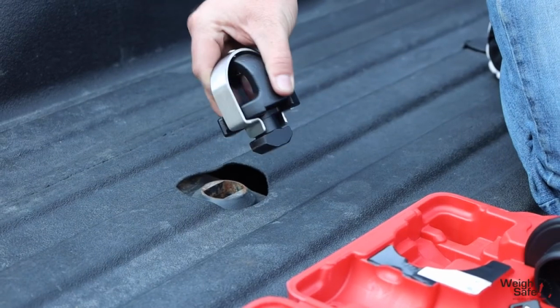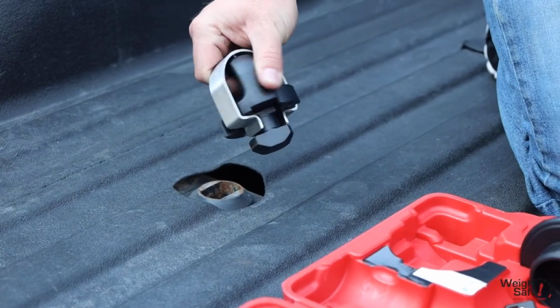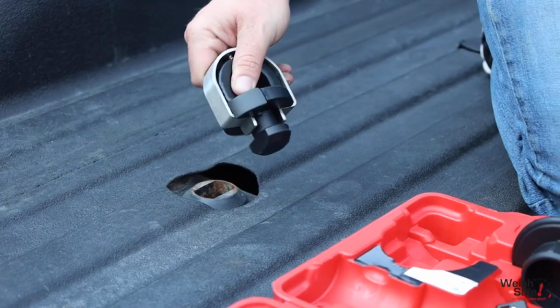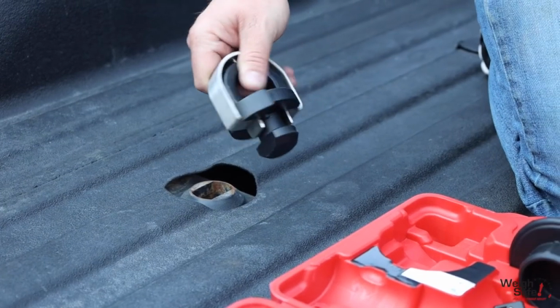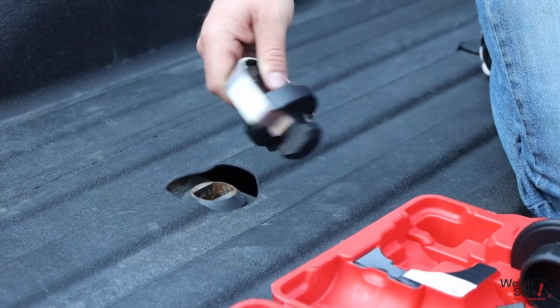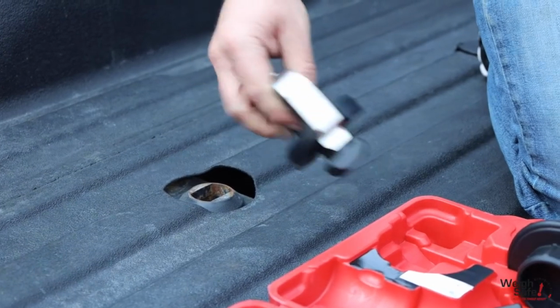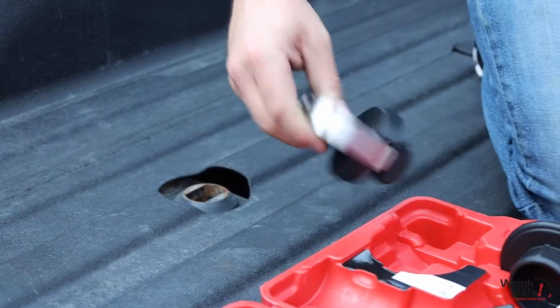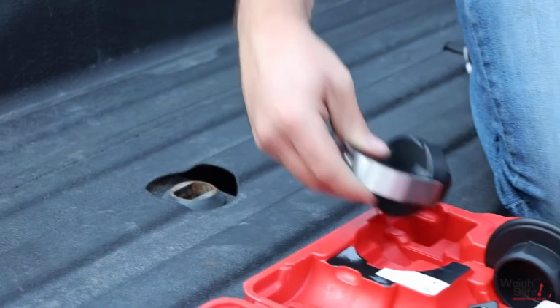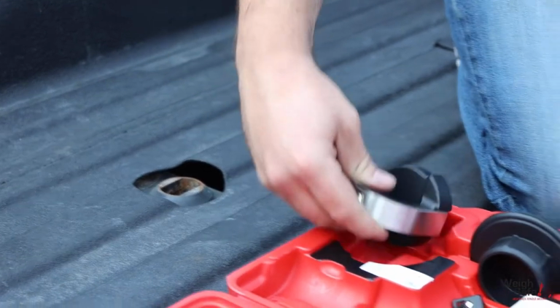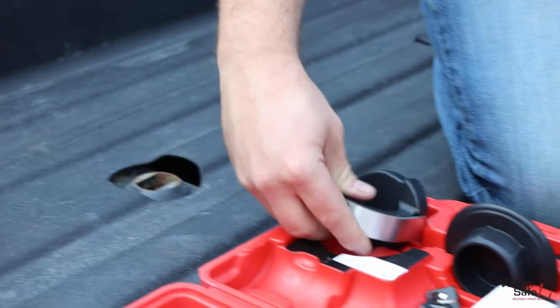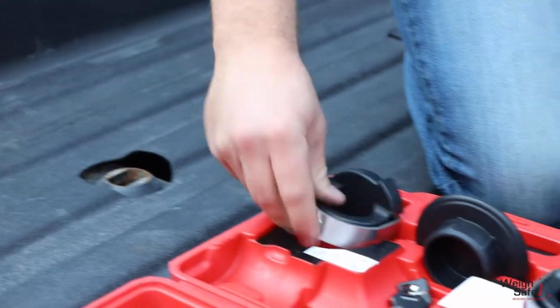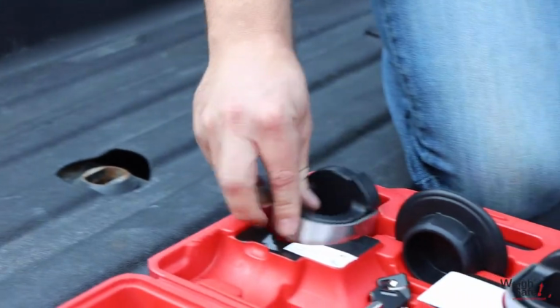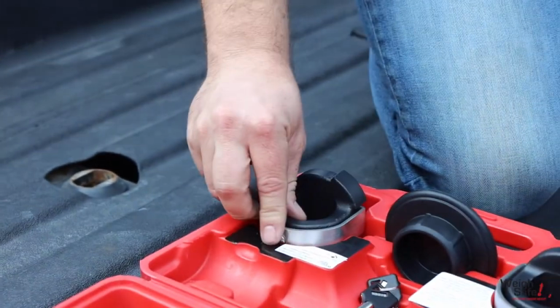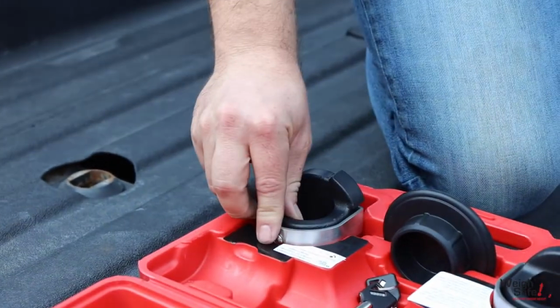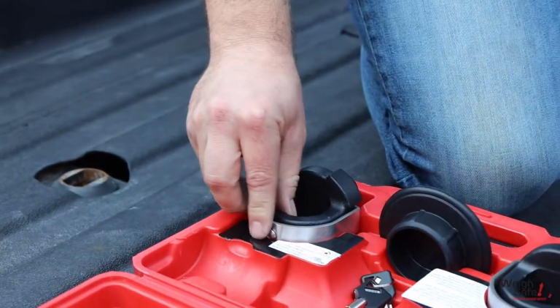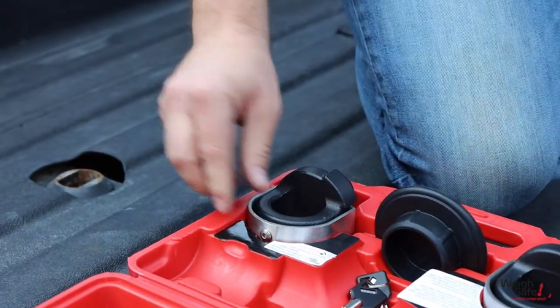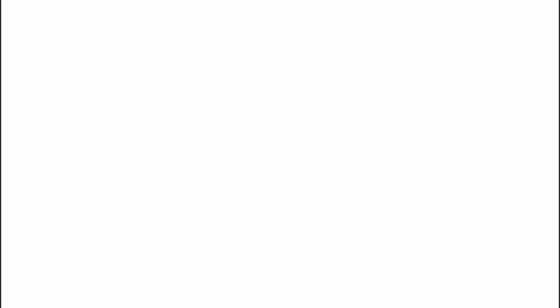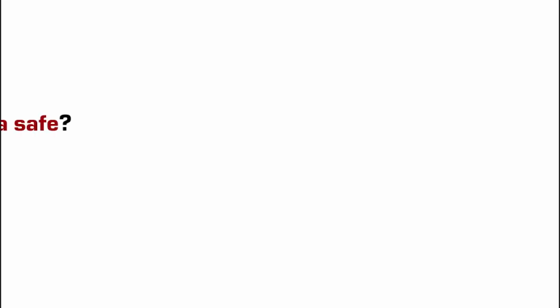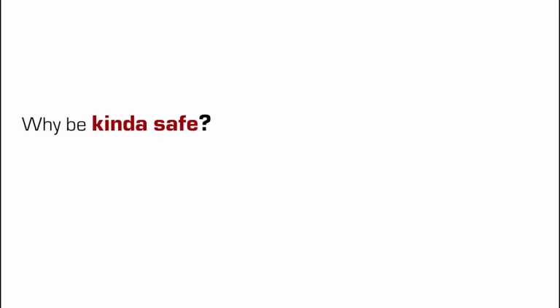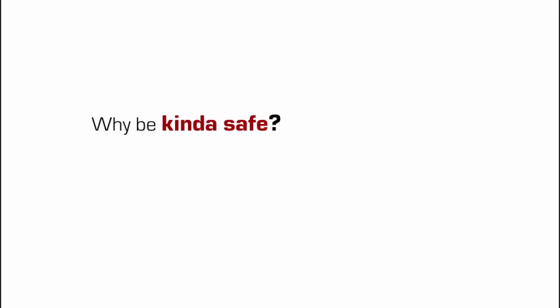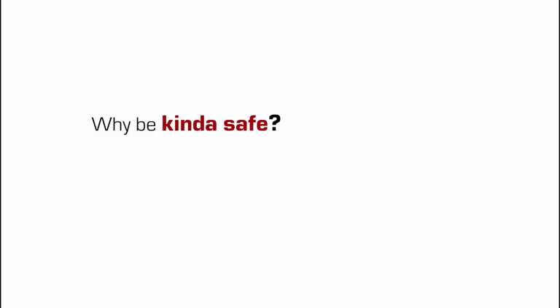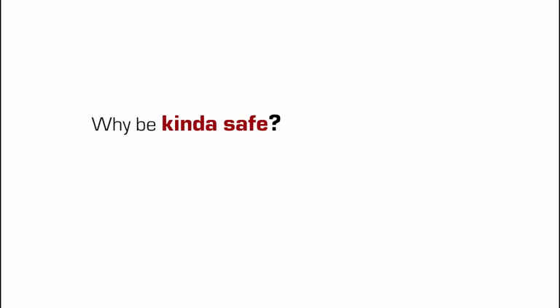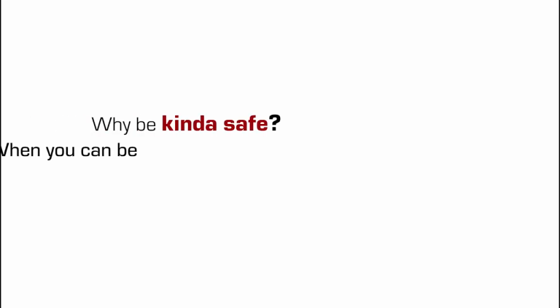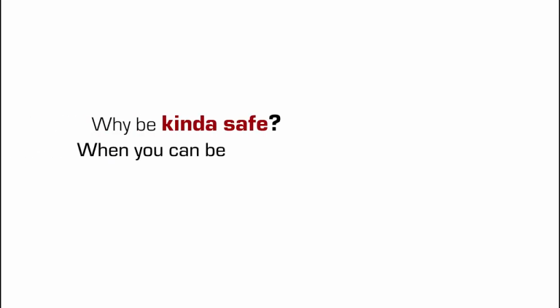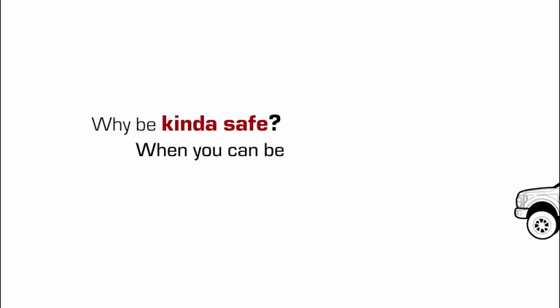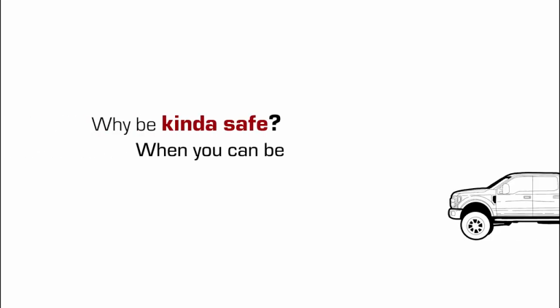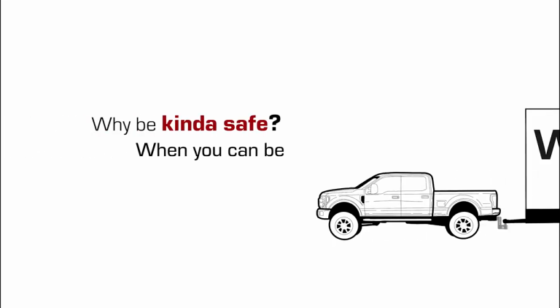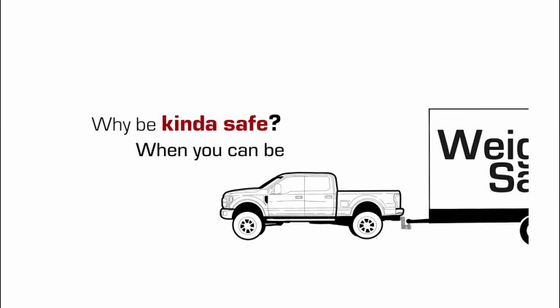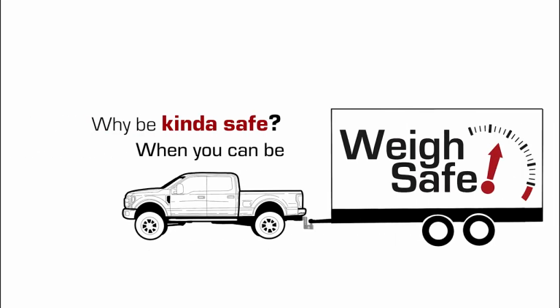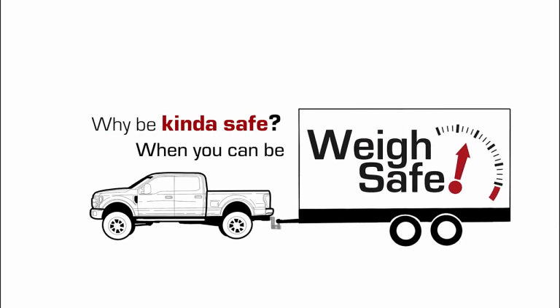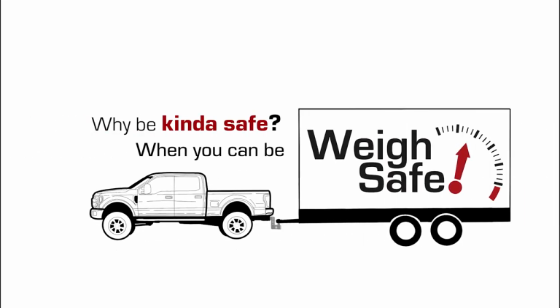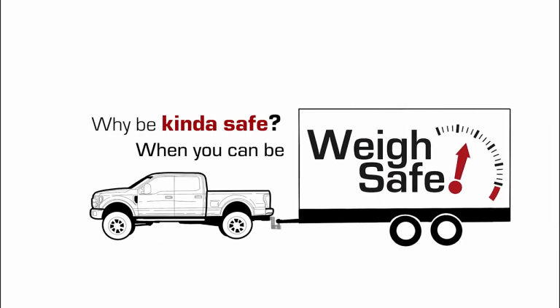Store in the carrying case in the lock position, where it will be protected from weather conditions. Why be kind of safe when you can be way safe?